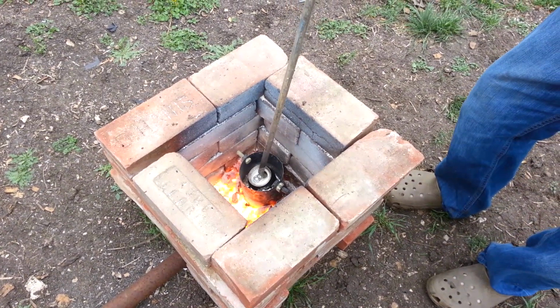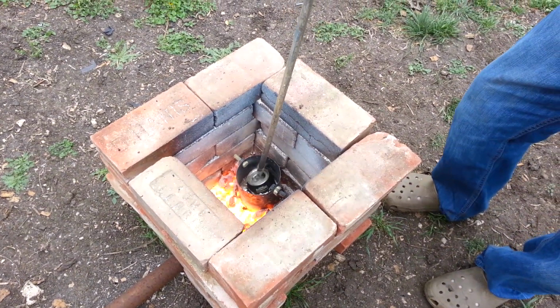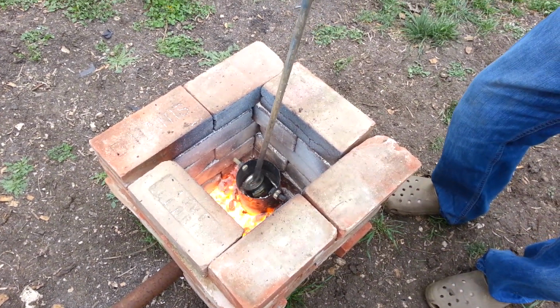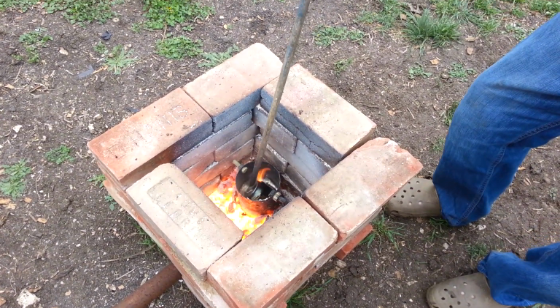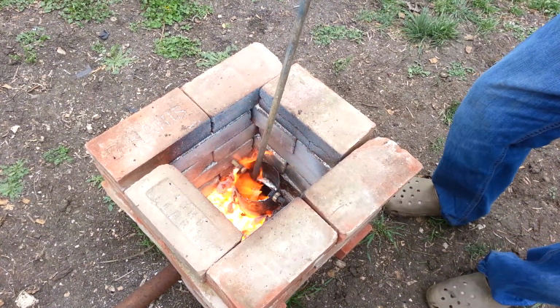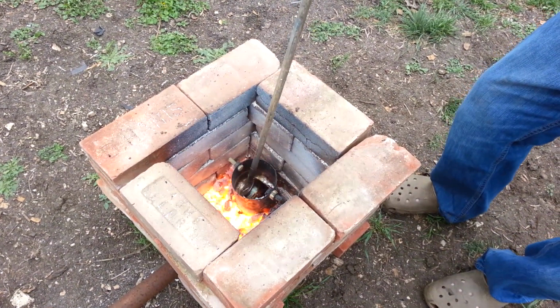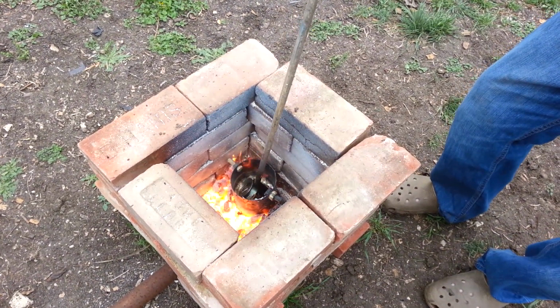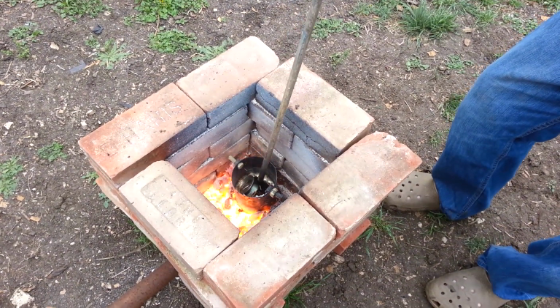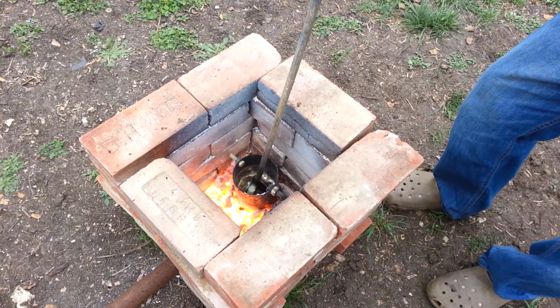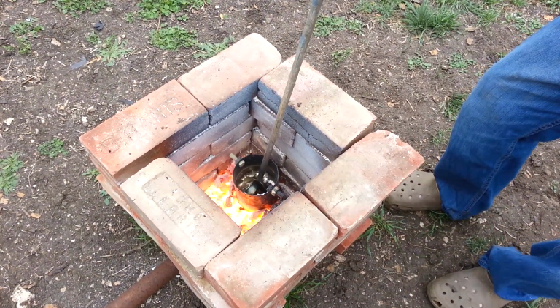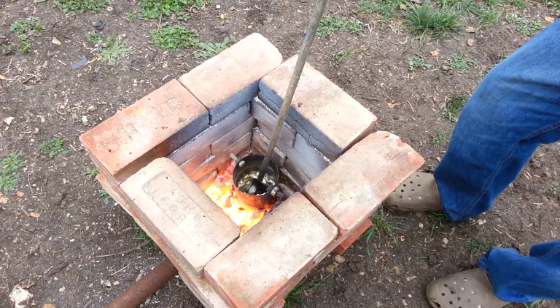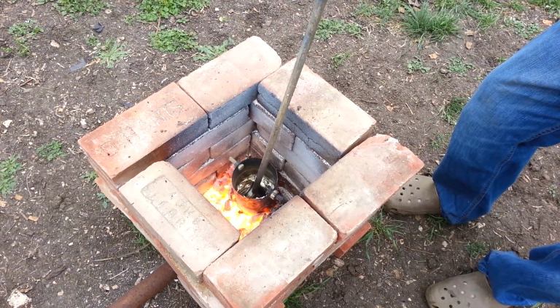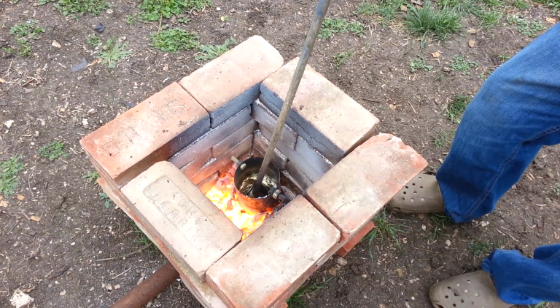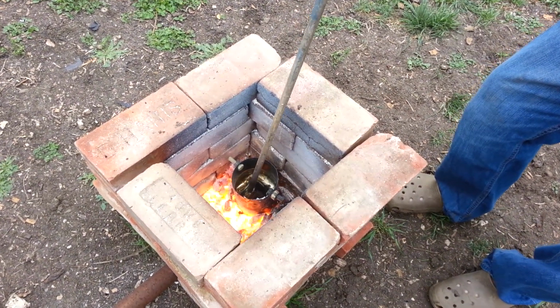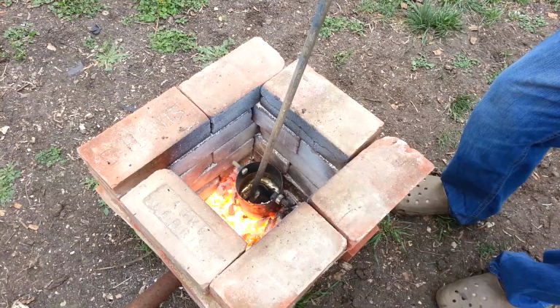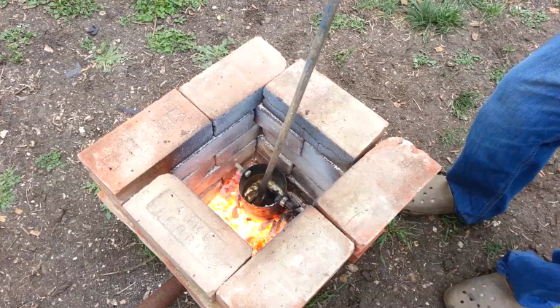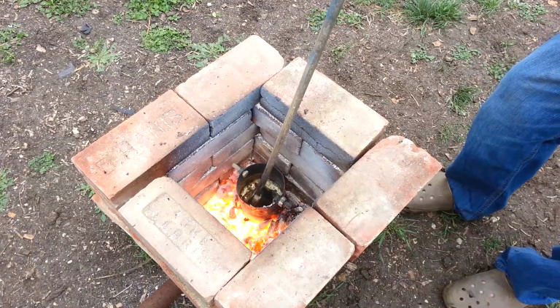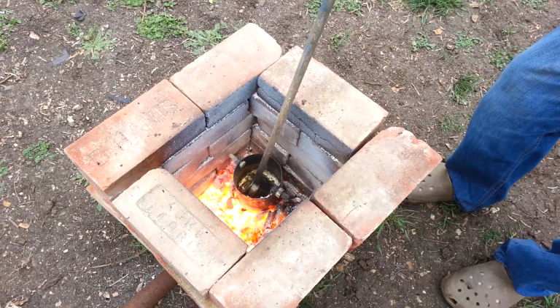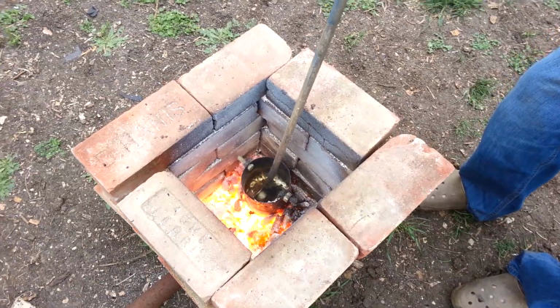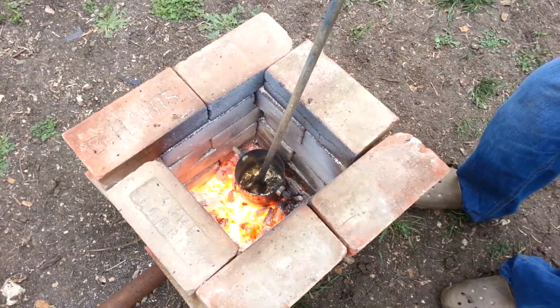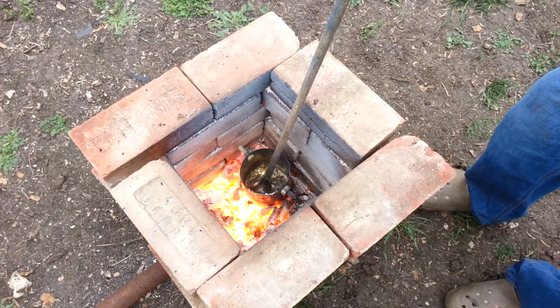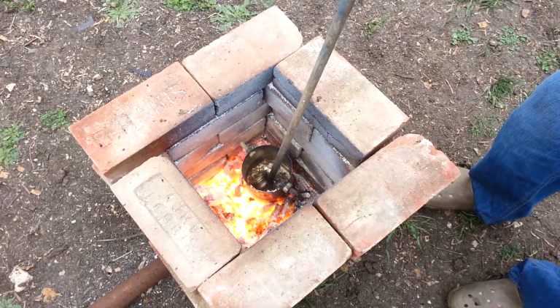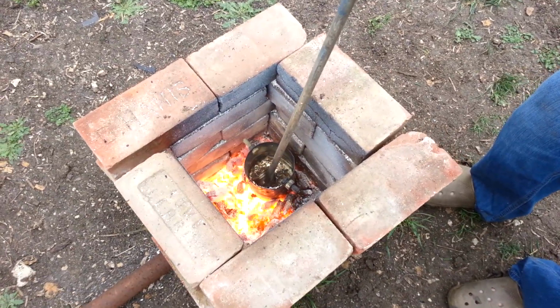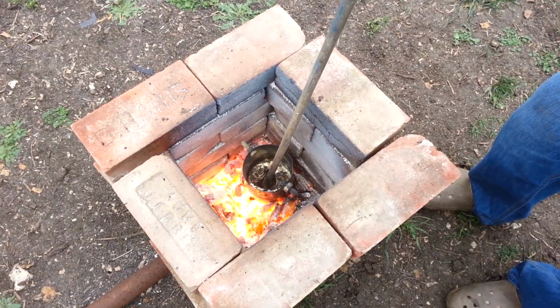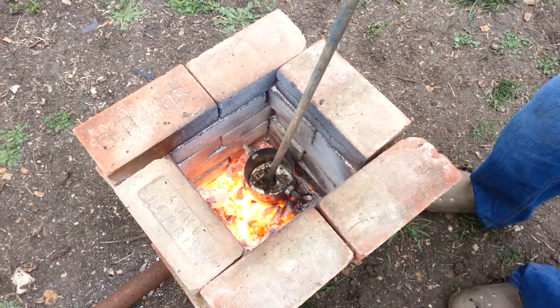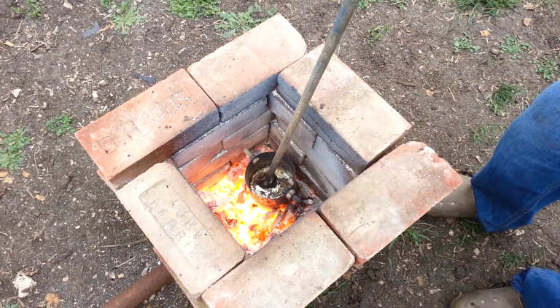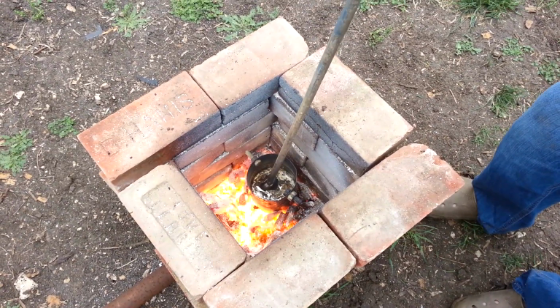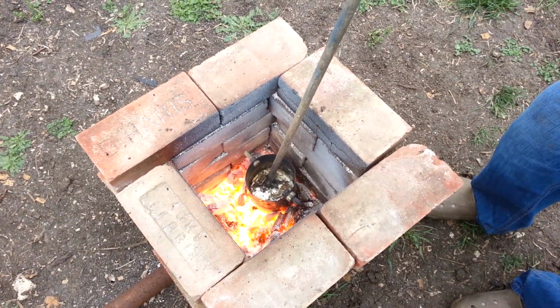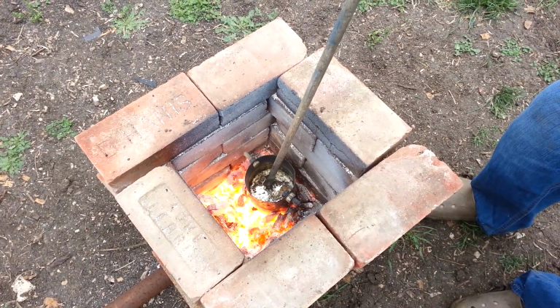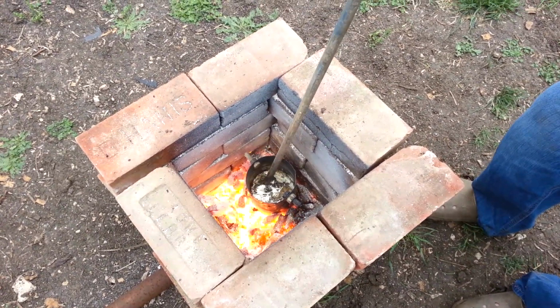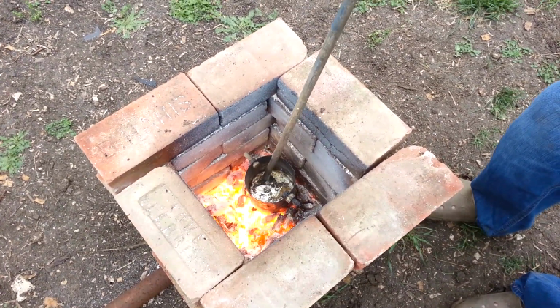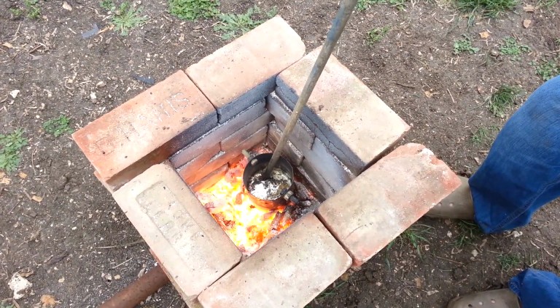There it goes. In a flash. Melted right down into that other aluminum.